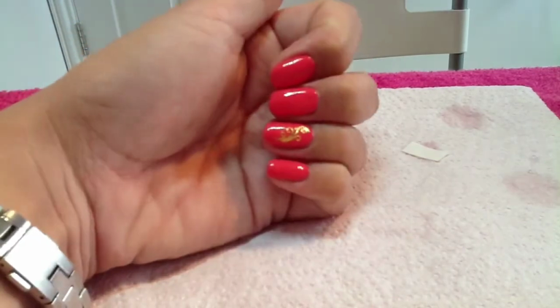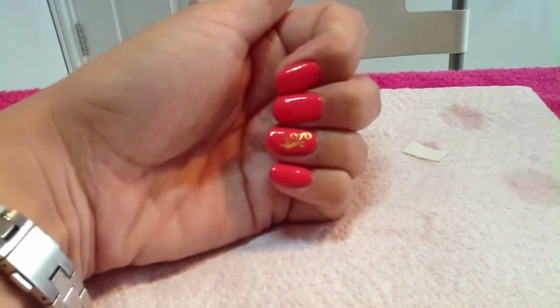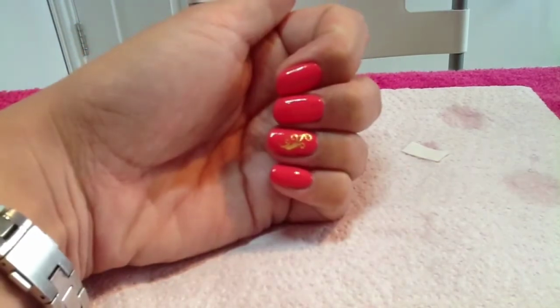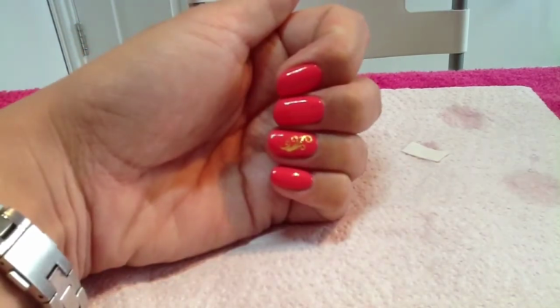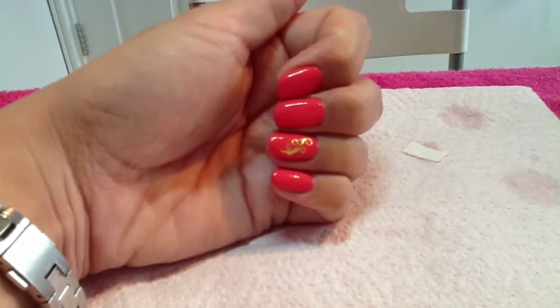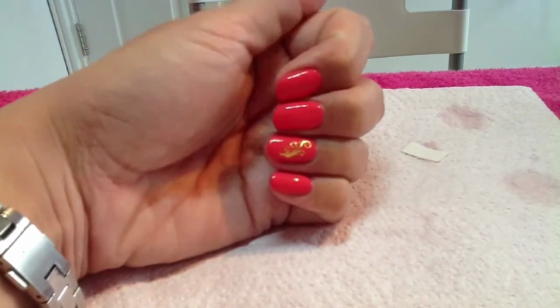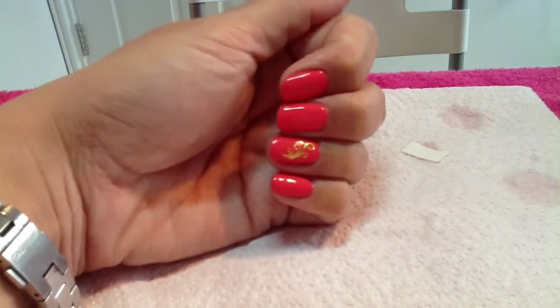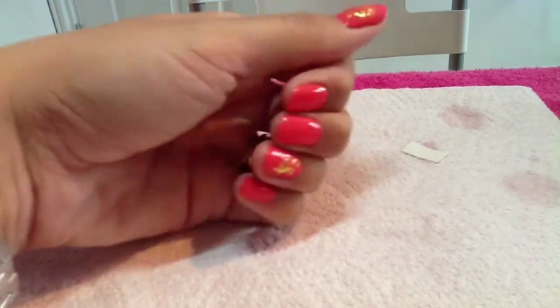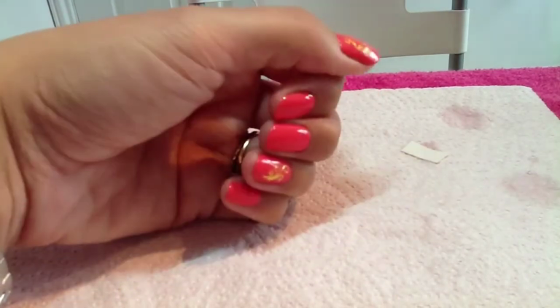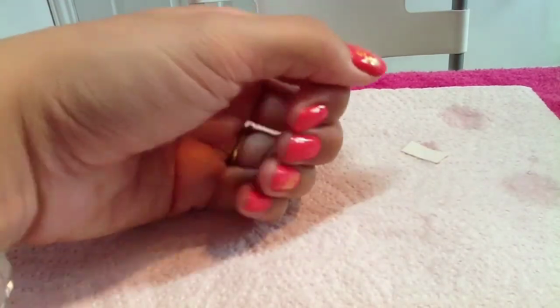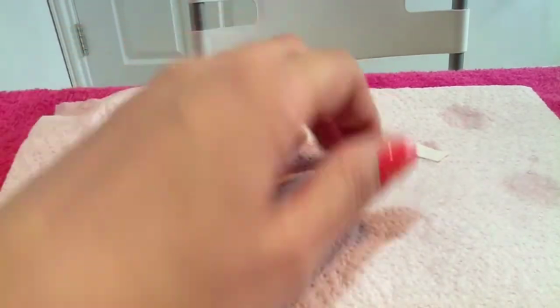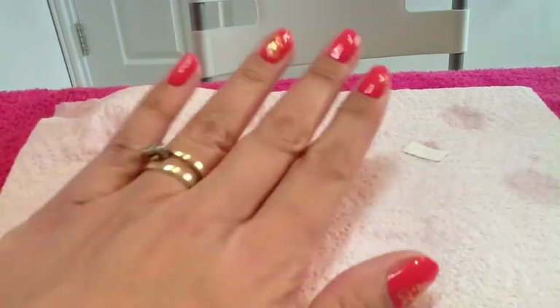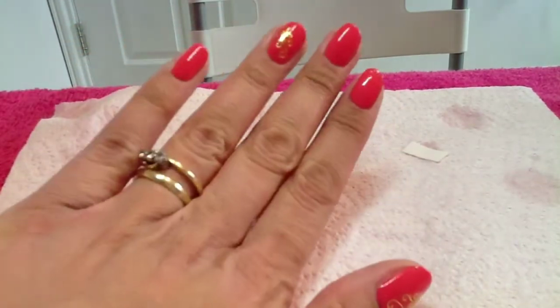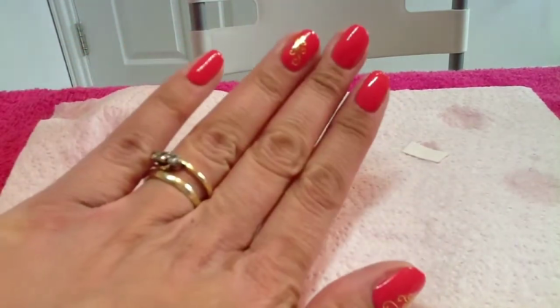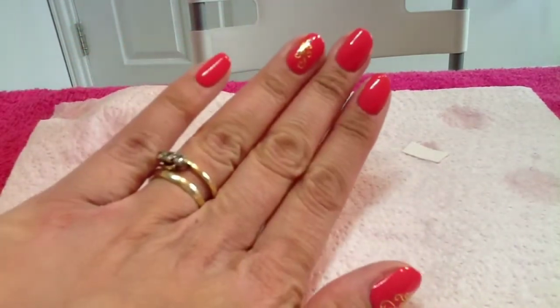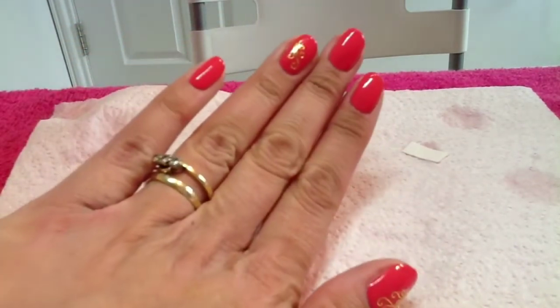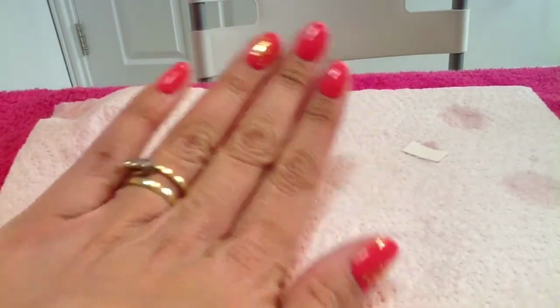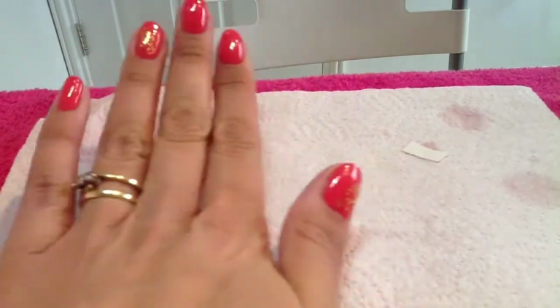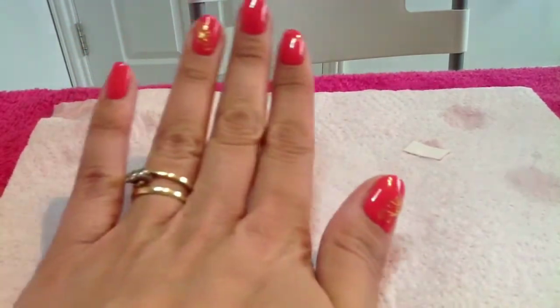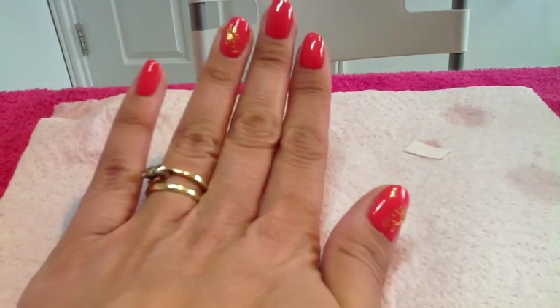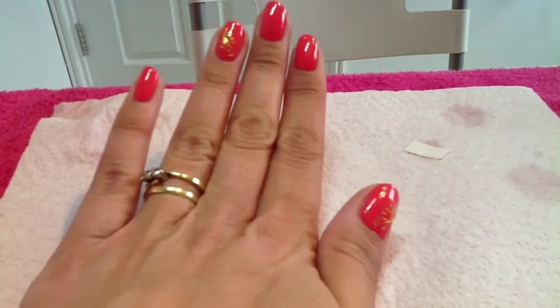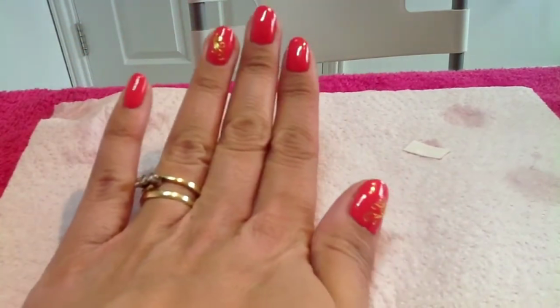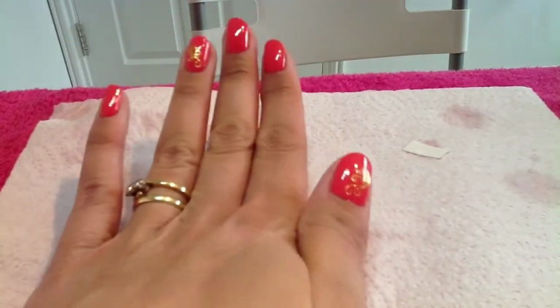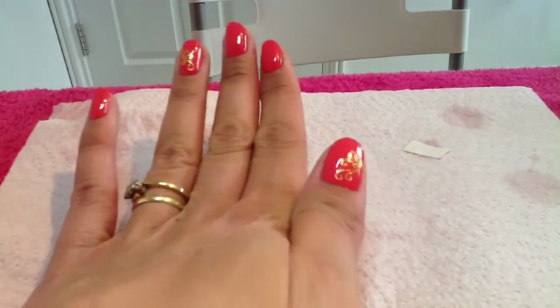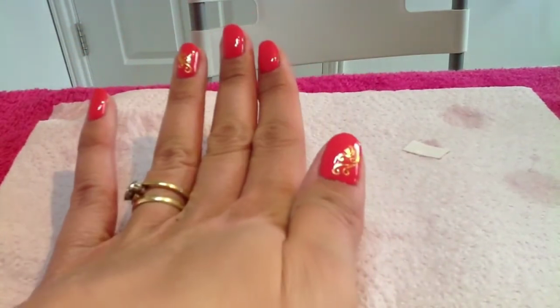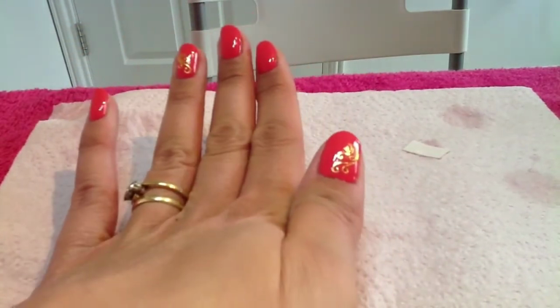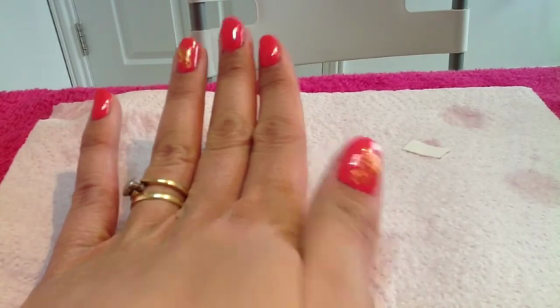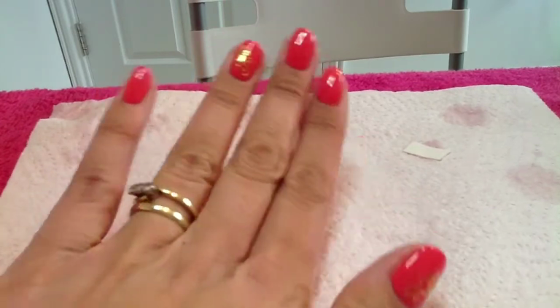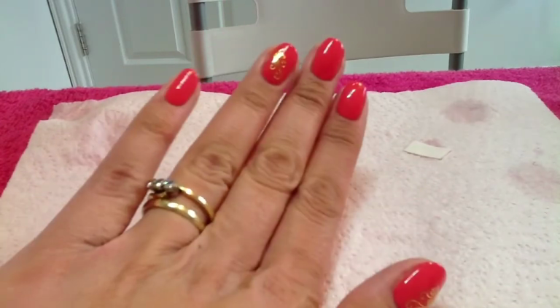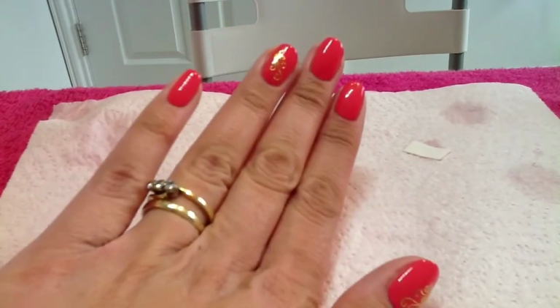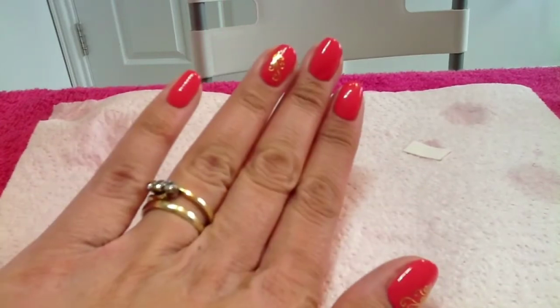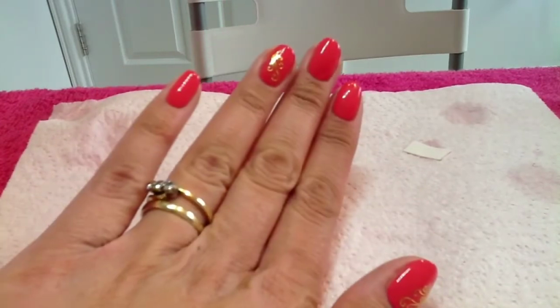So all you would do now is just top coat it again, and then that is it.